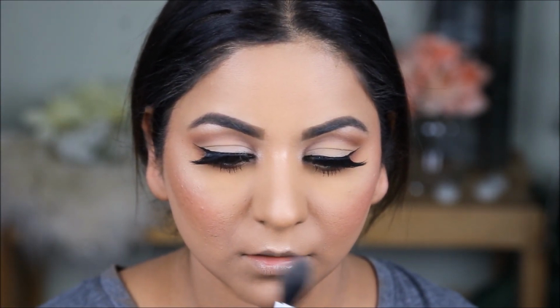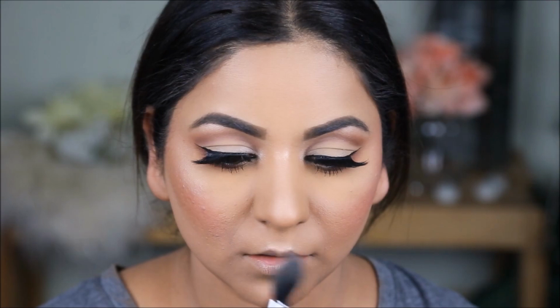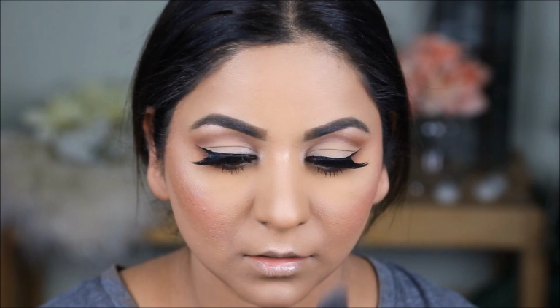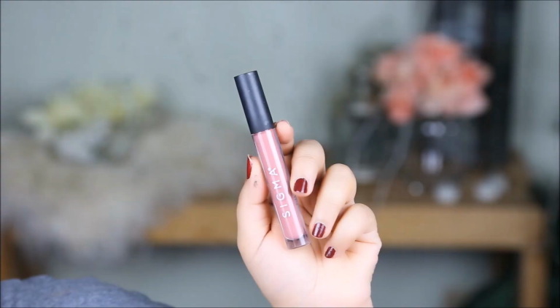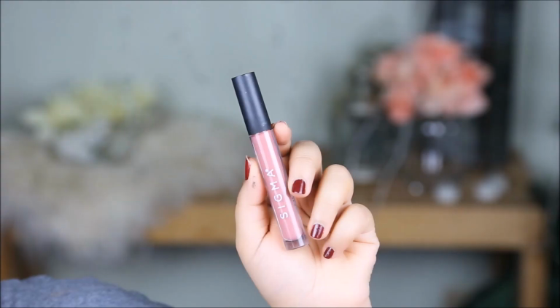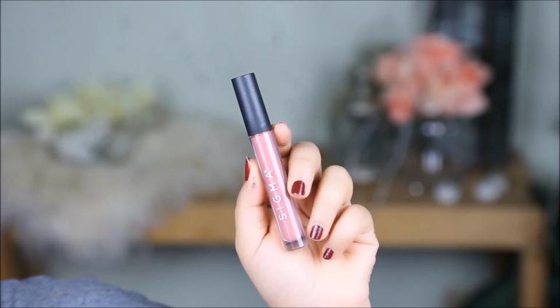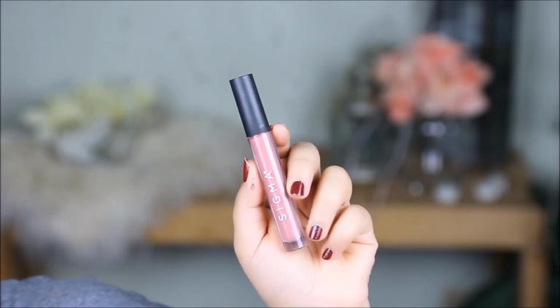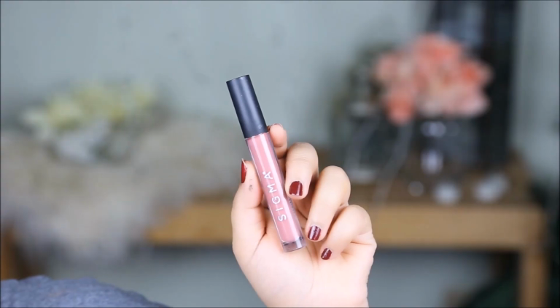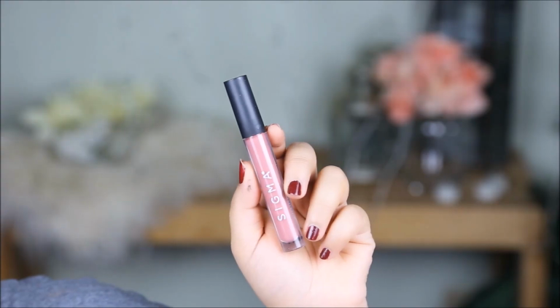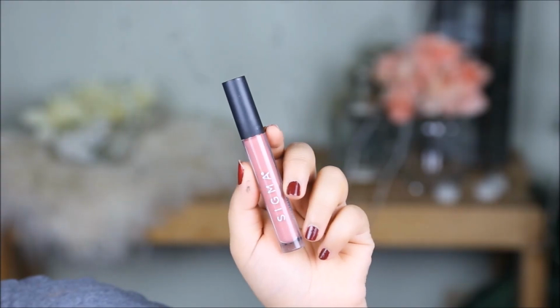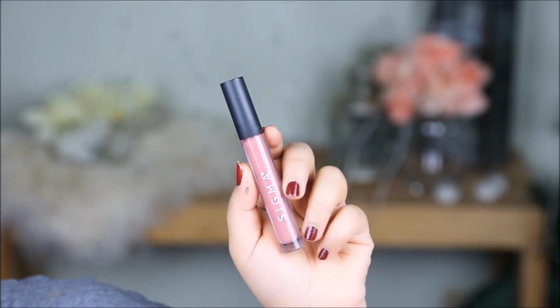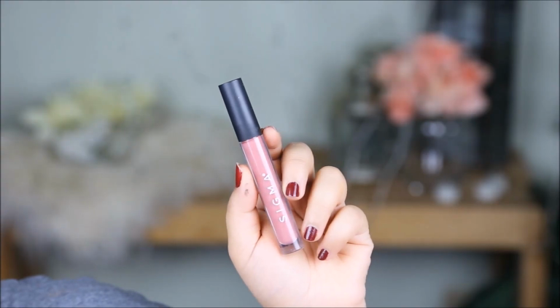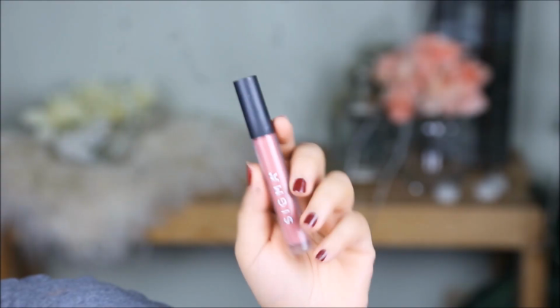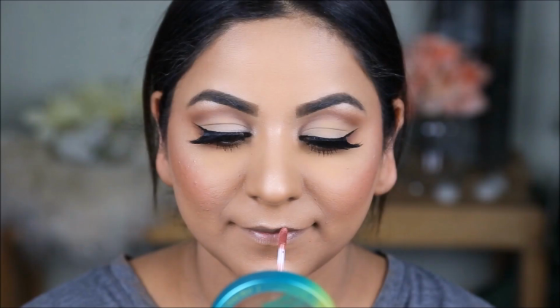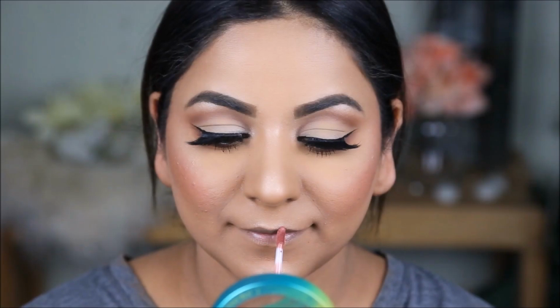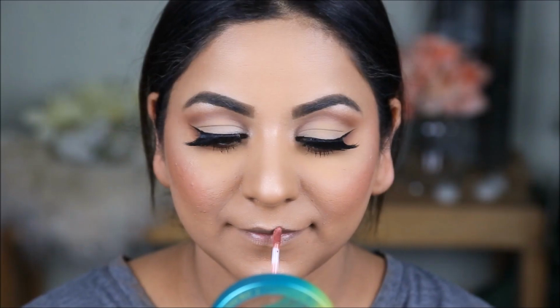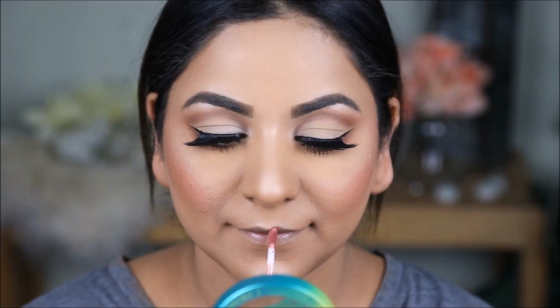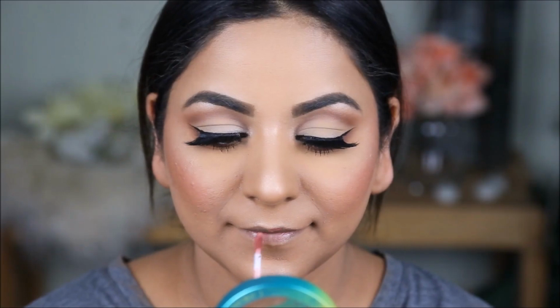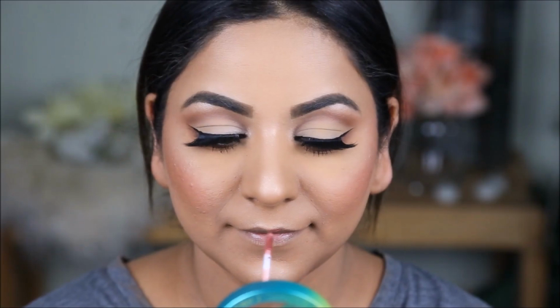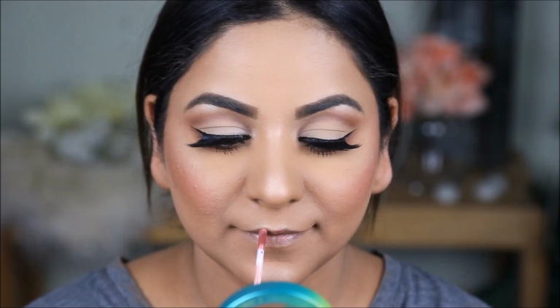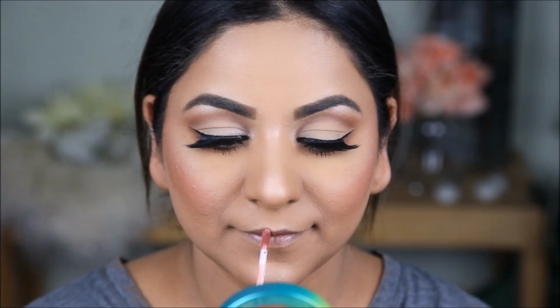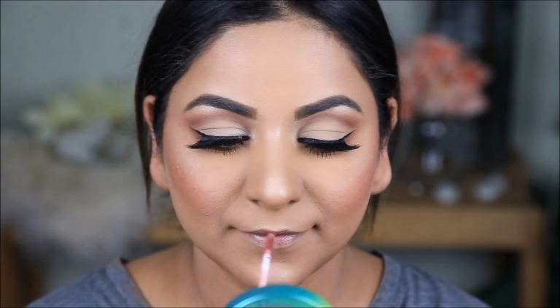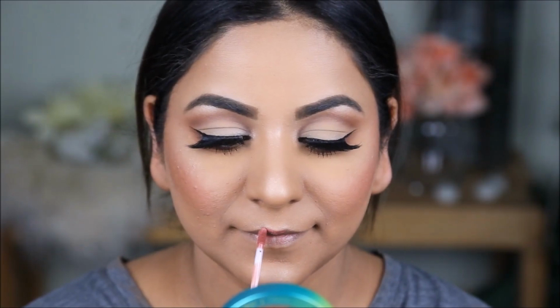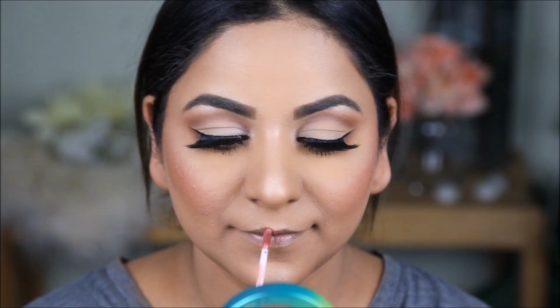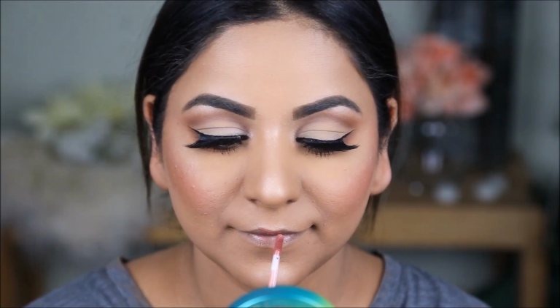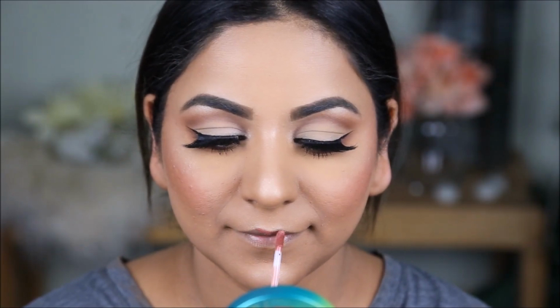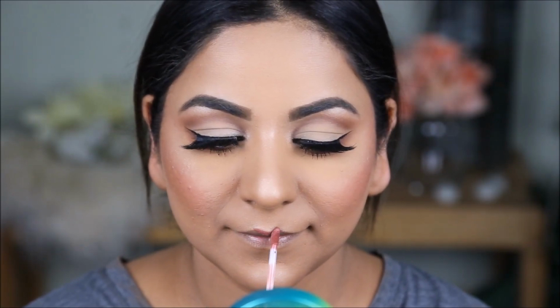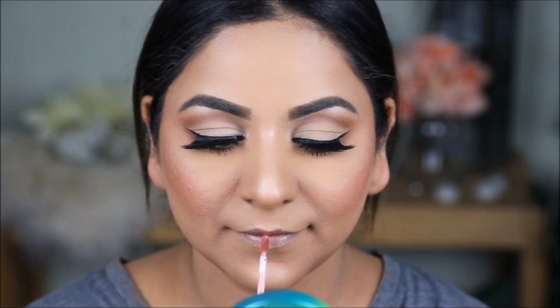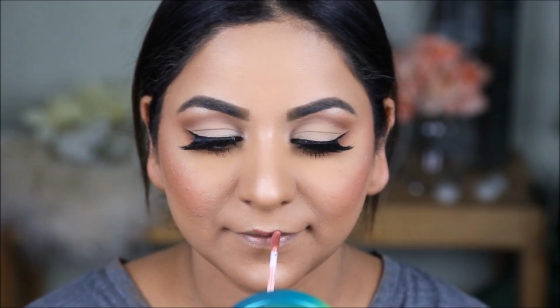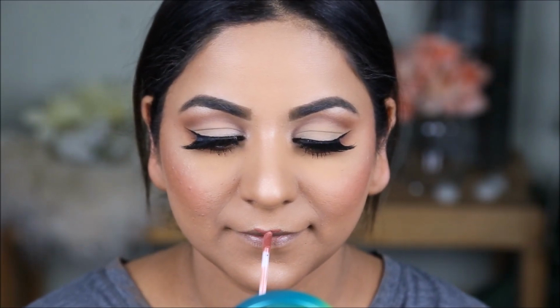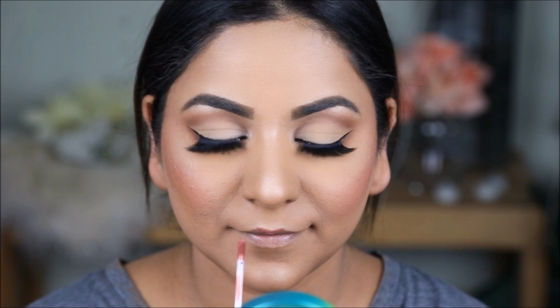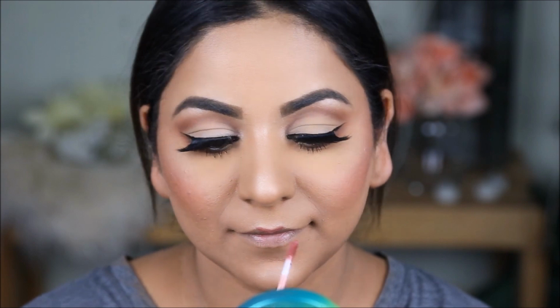For my lips, I wanted something very neutral to complement the eyes — a delicate peach or pink. For that reason I'm using the Sigma Lipstick in the color New Mod.